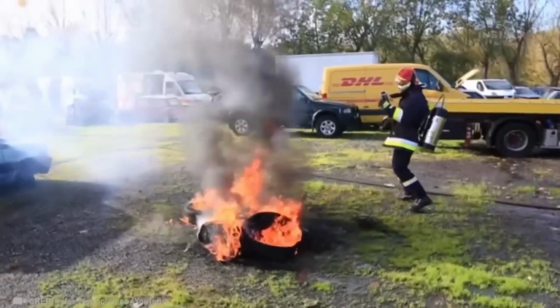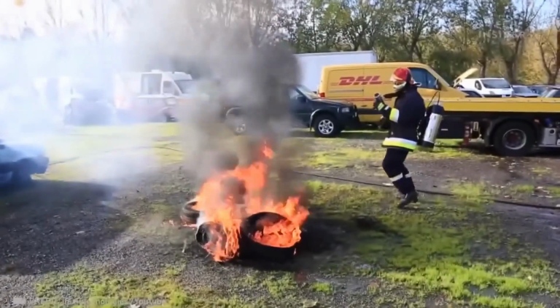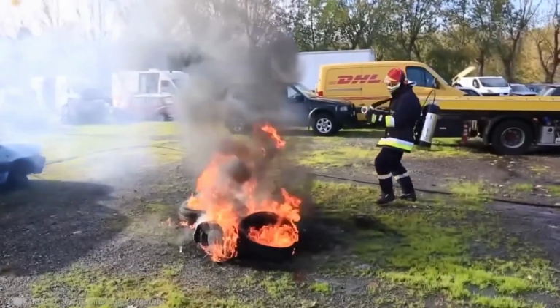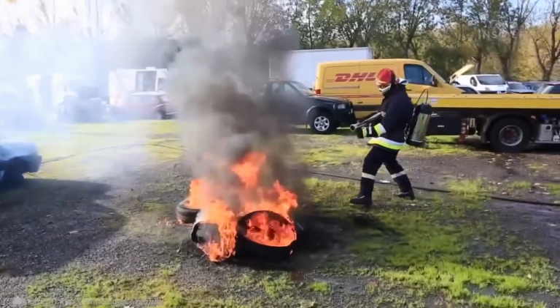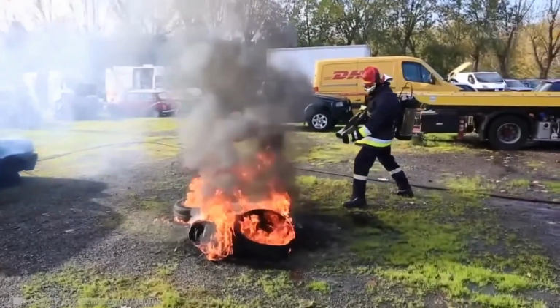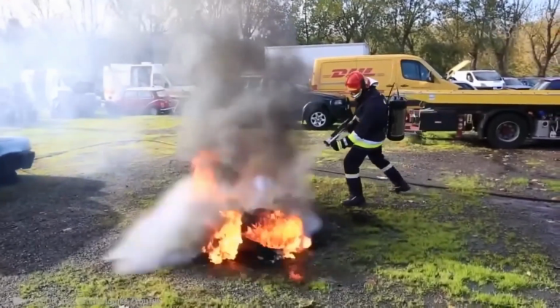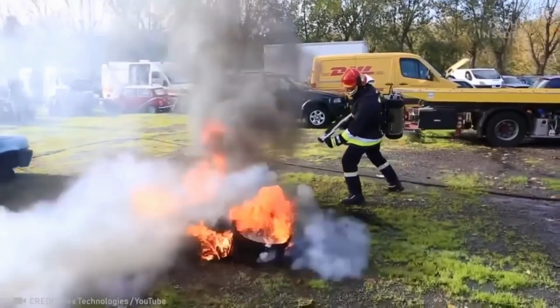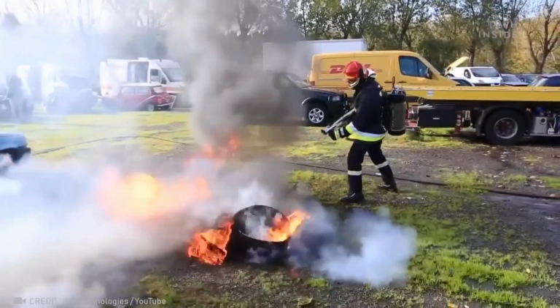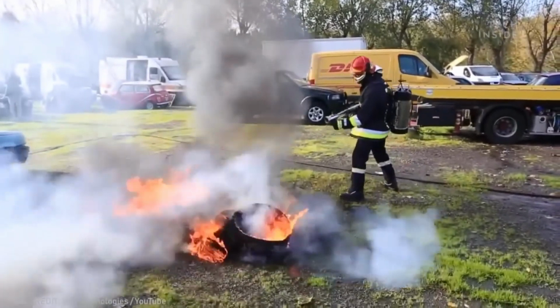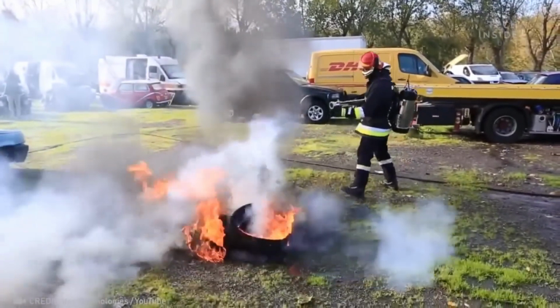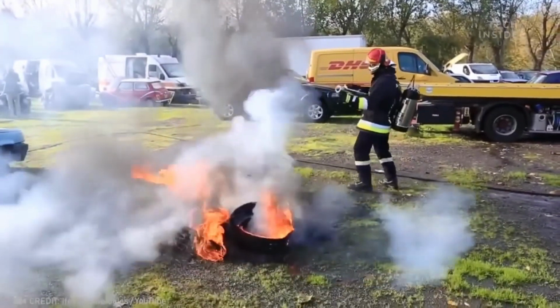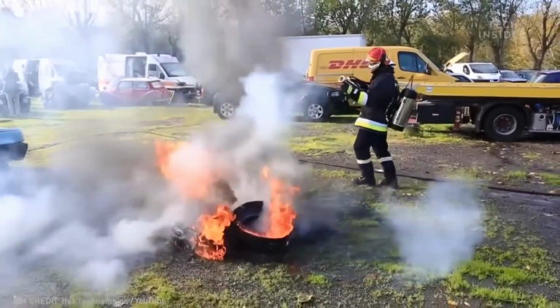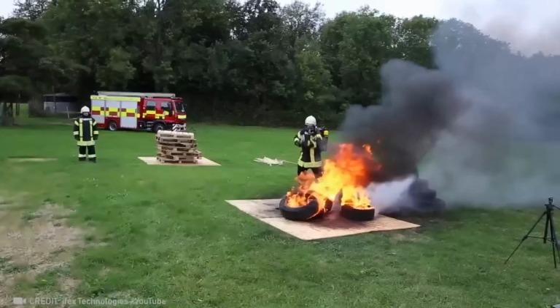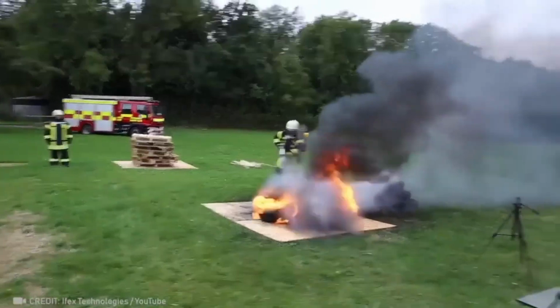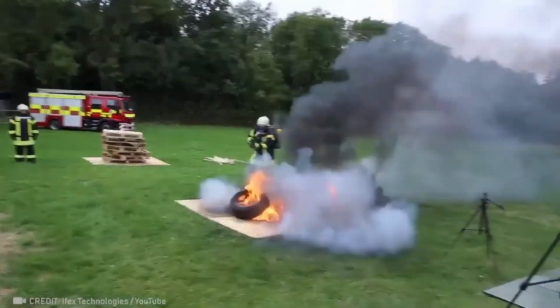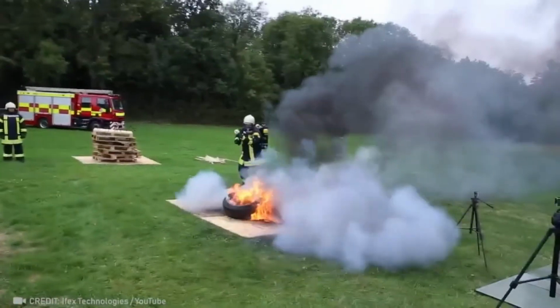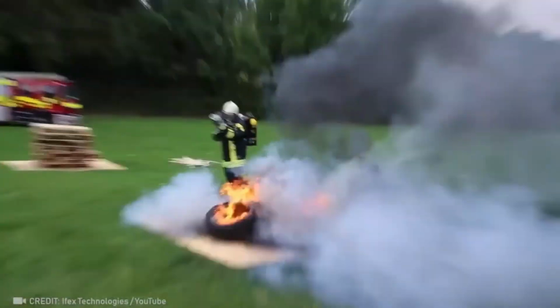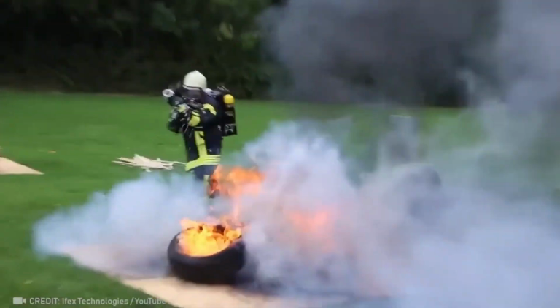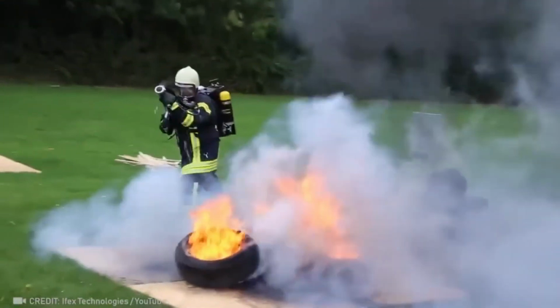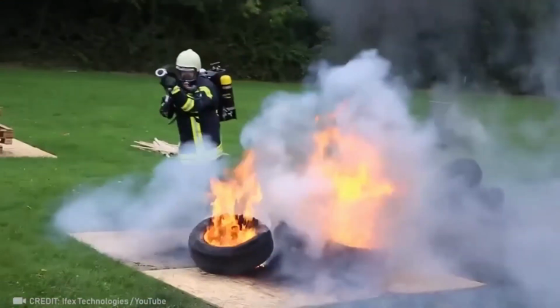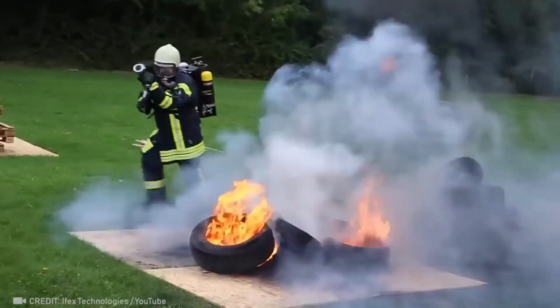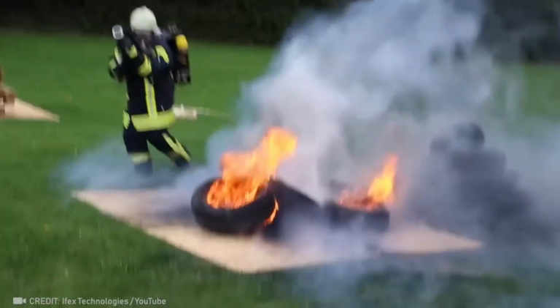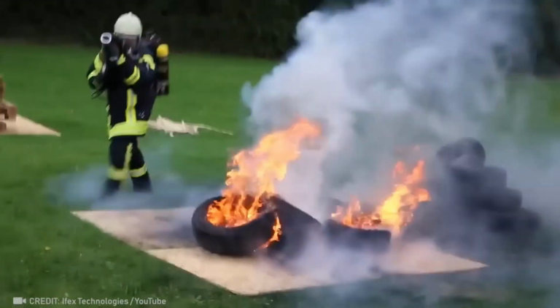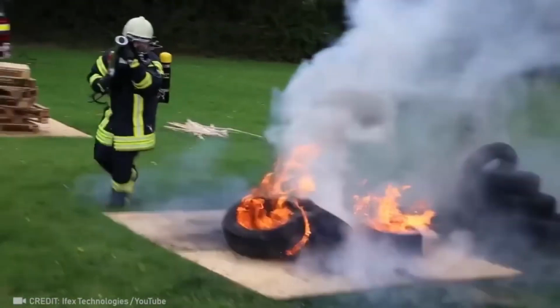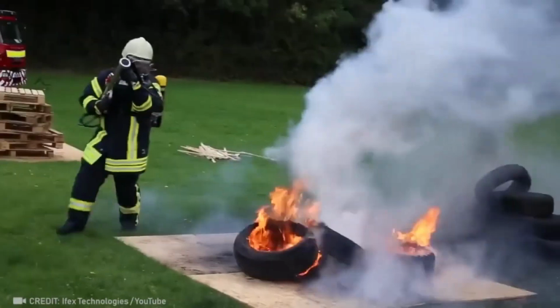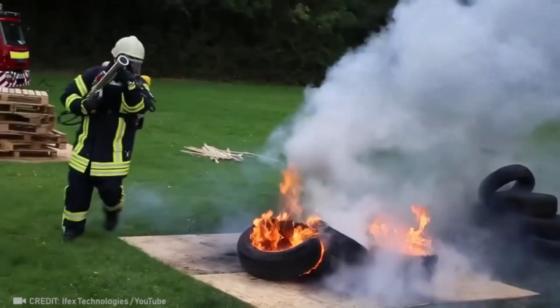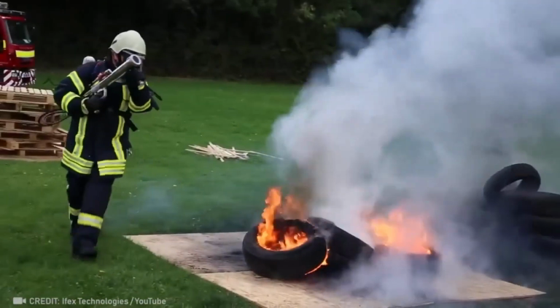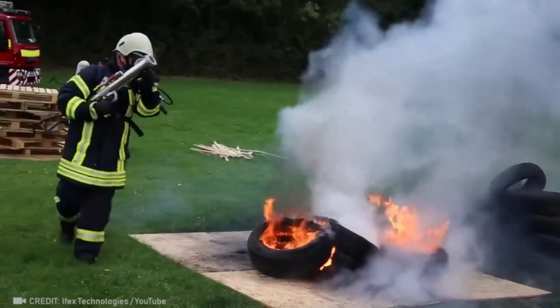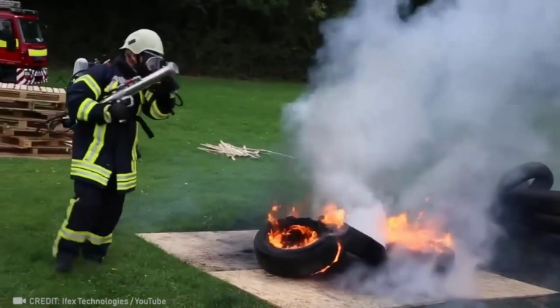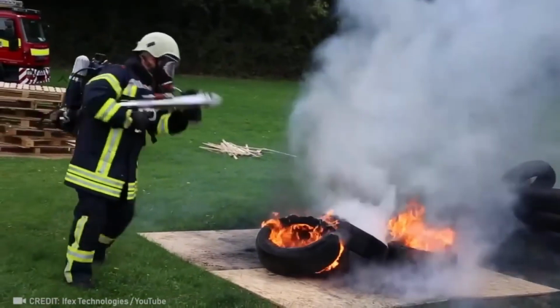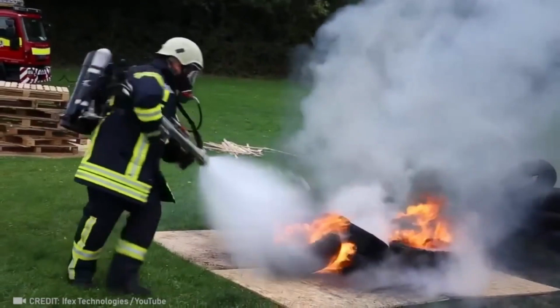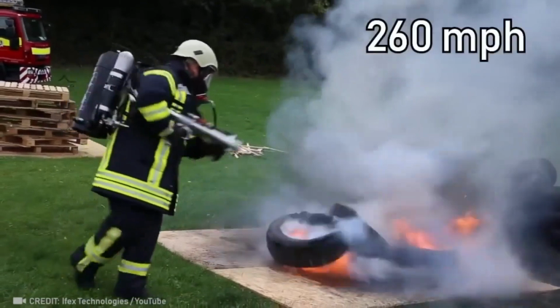No flames can withstand this firefighting system that throws water at 420 kmph.